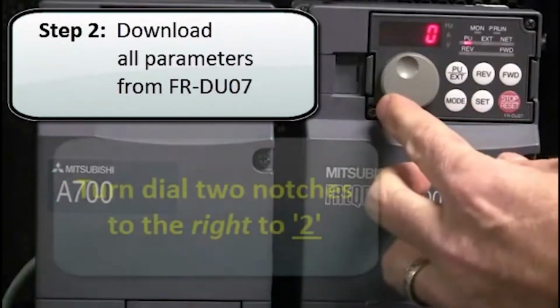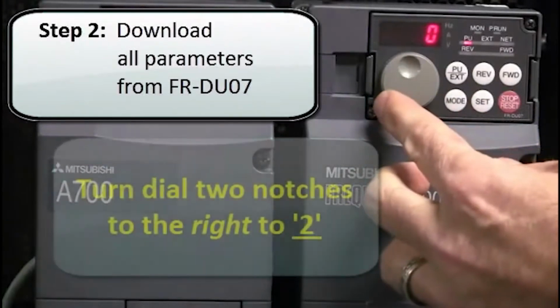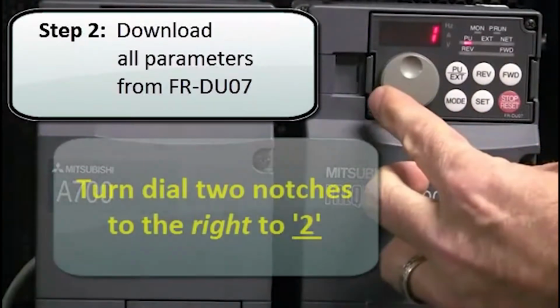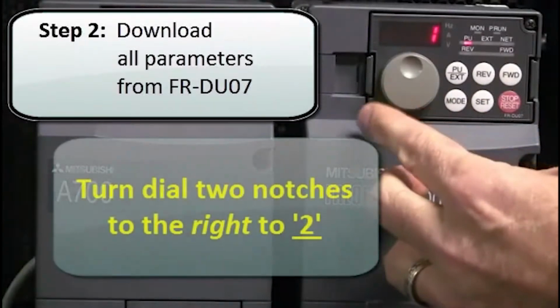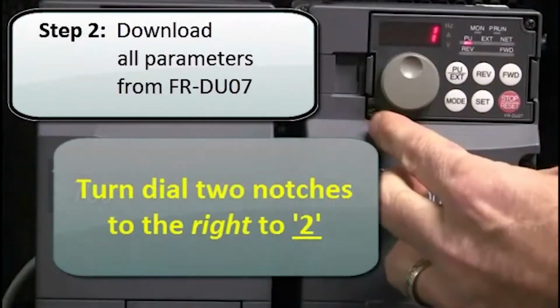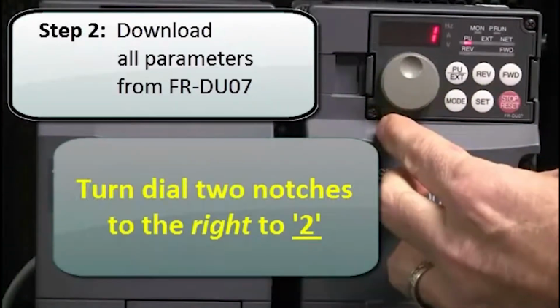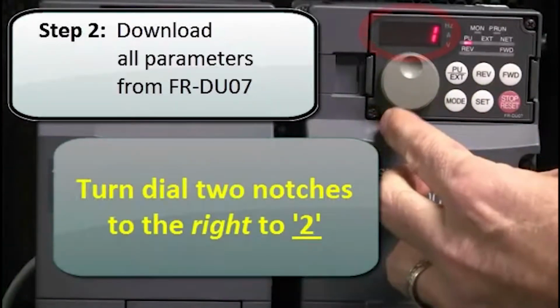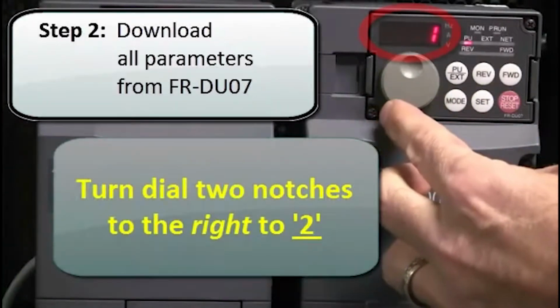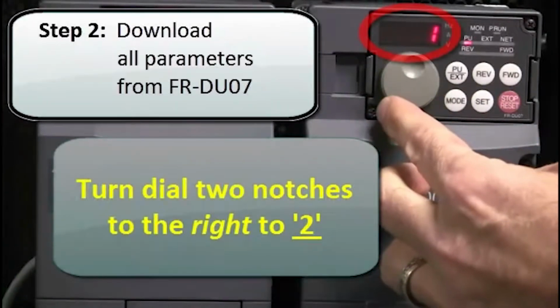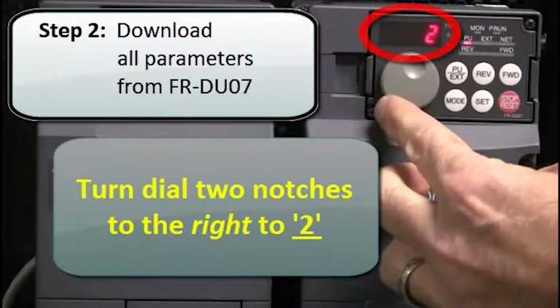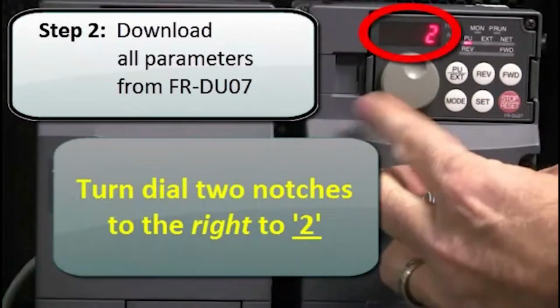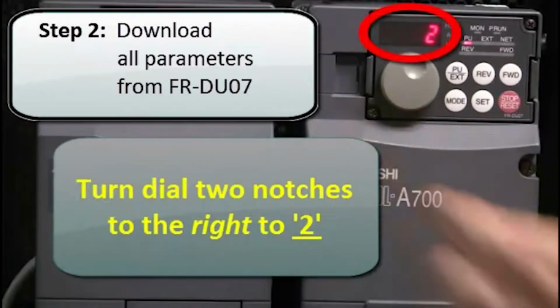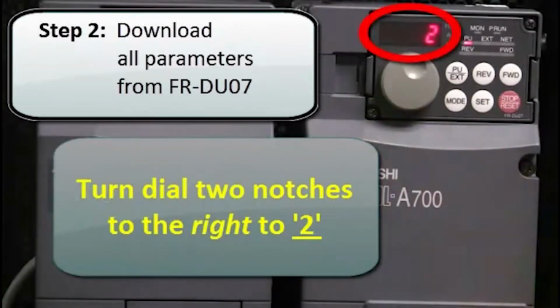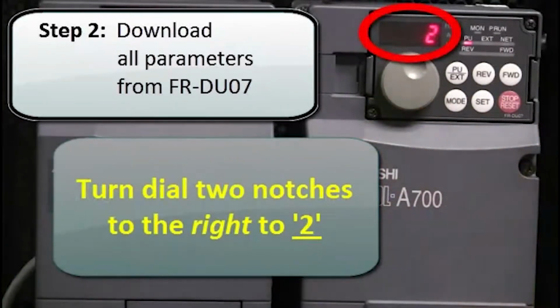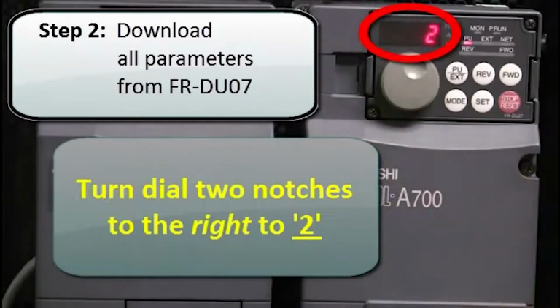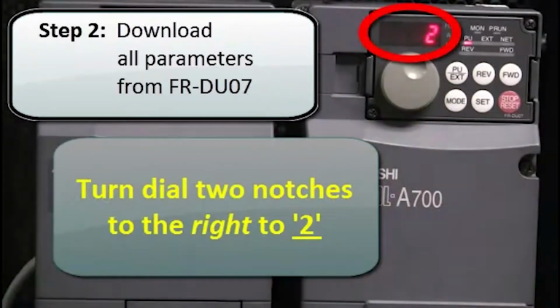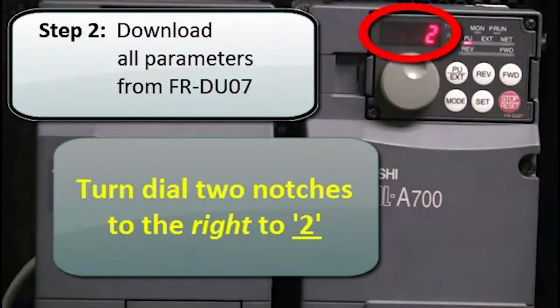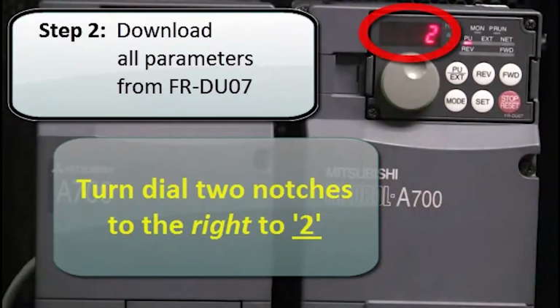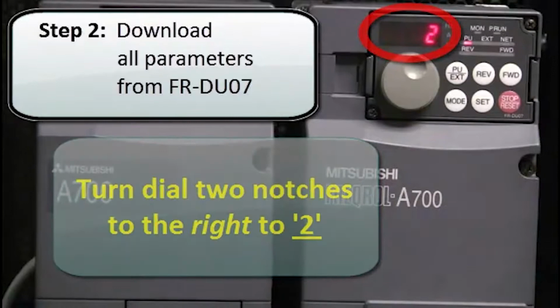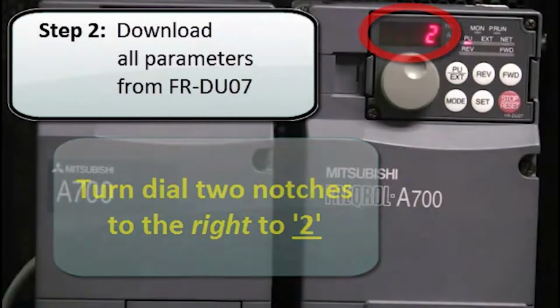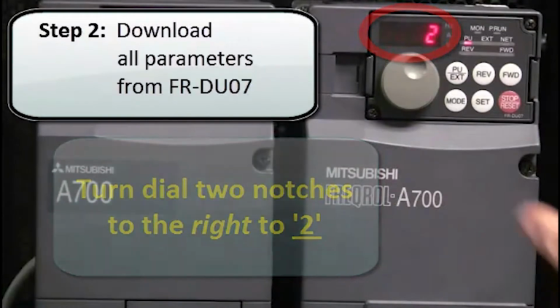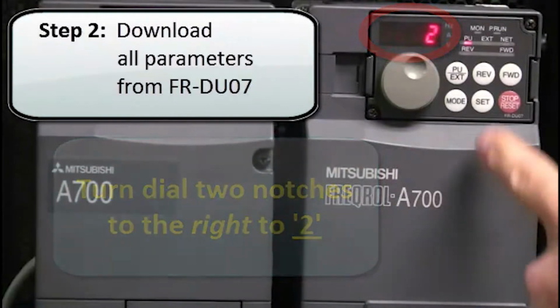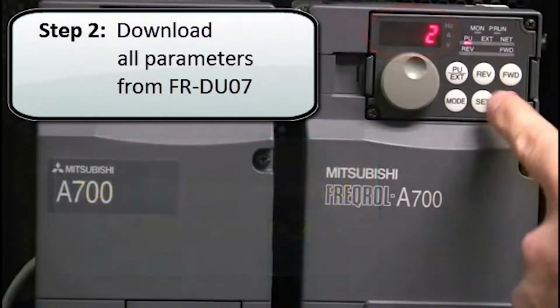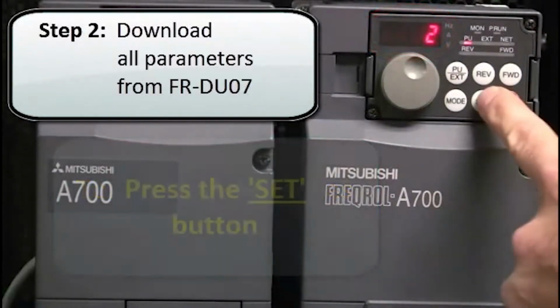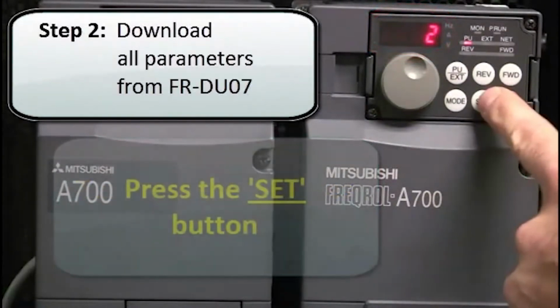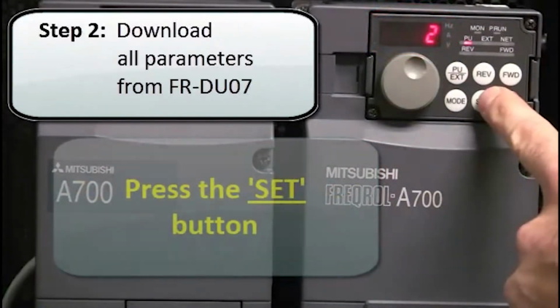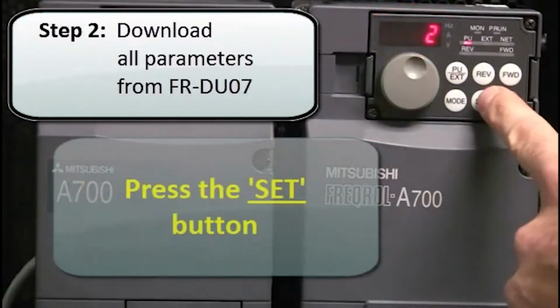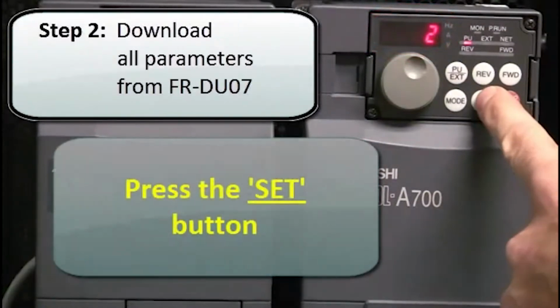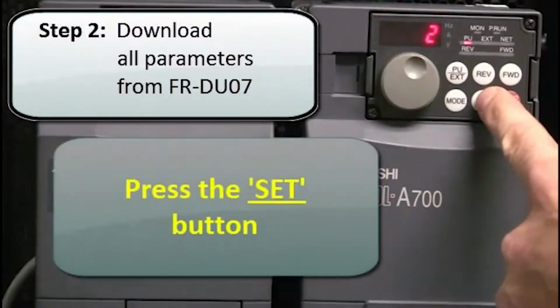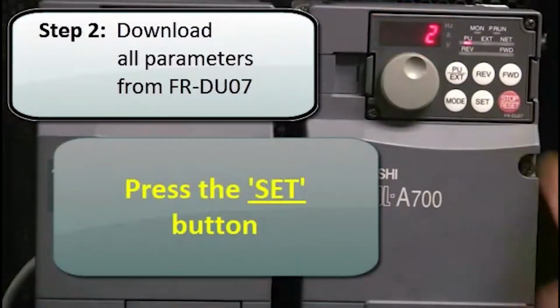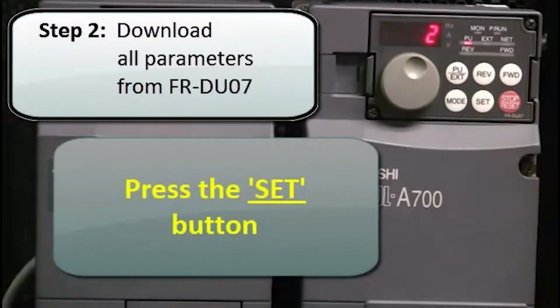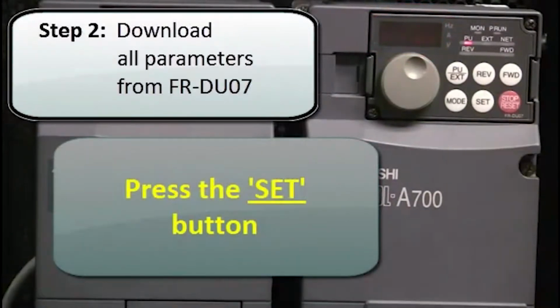Next, turn the dial two notches to the right to 2, and press the SET button.